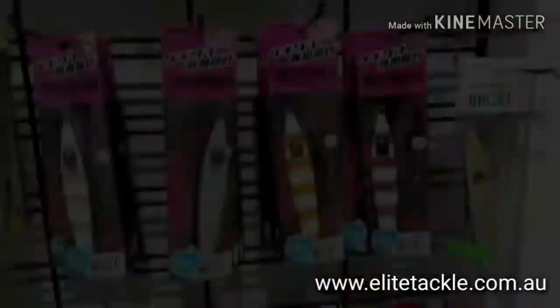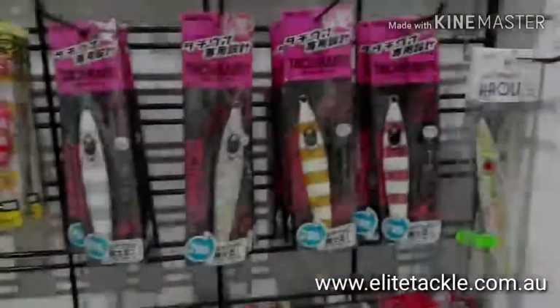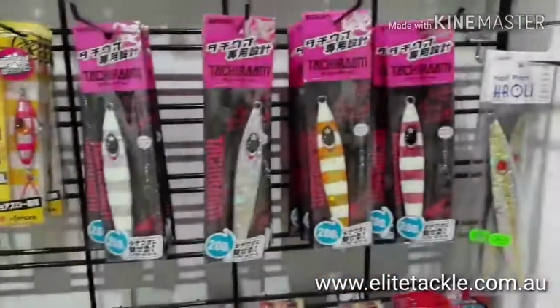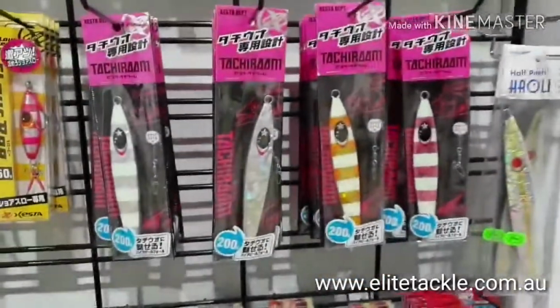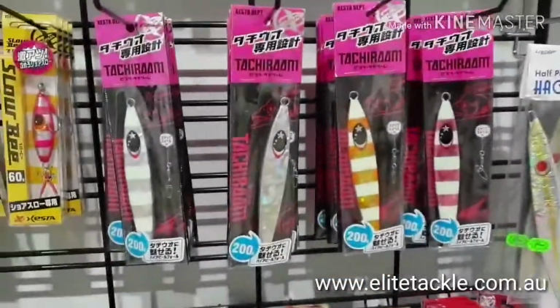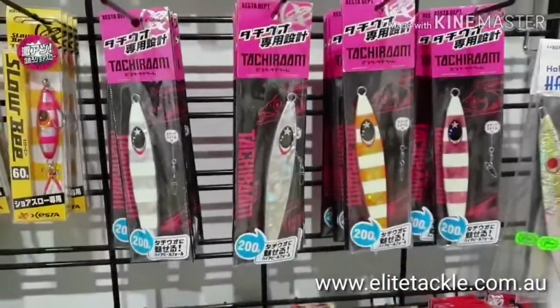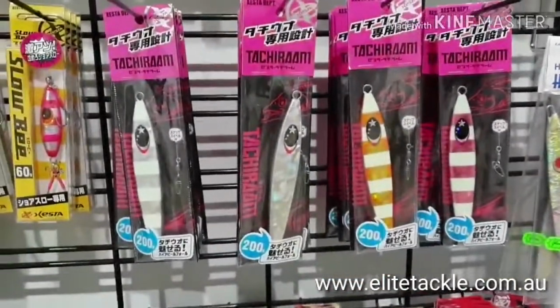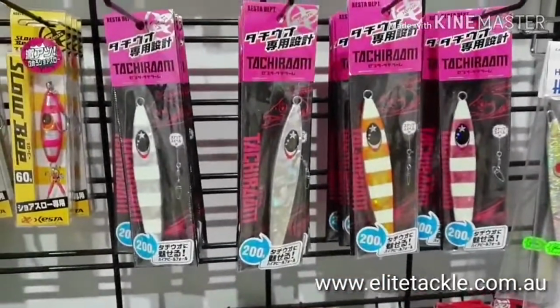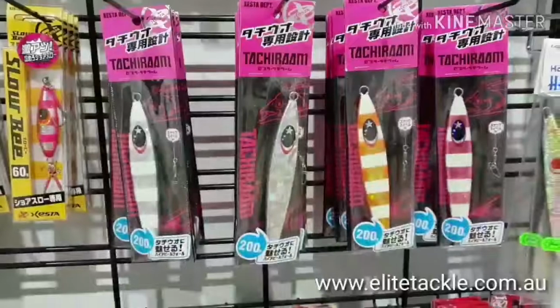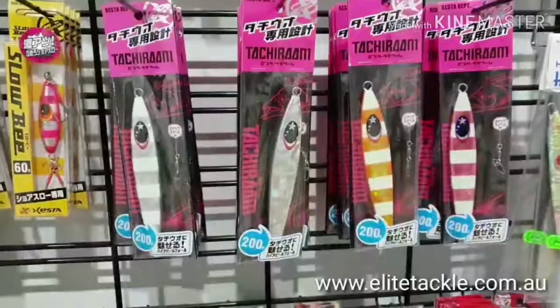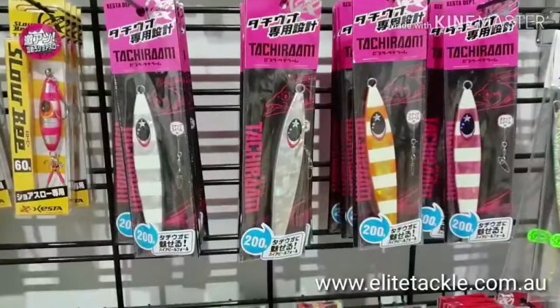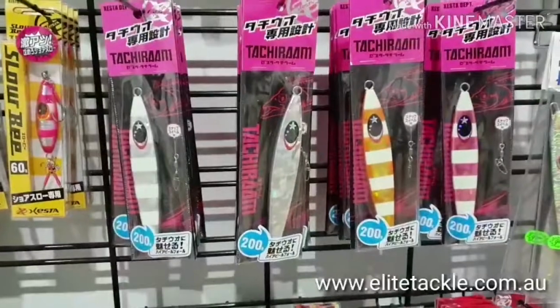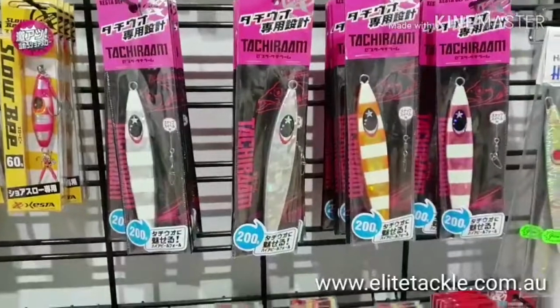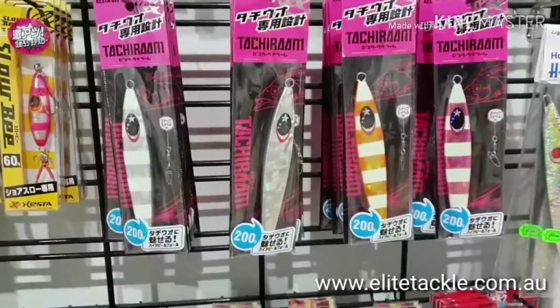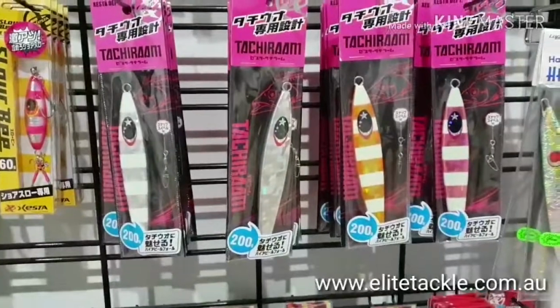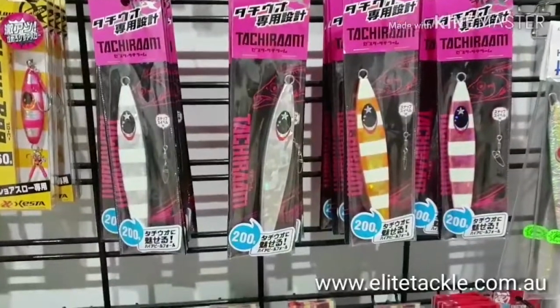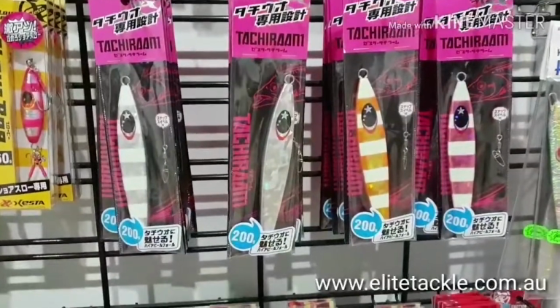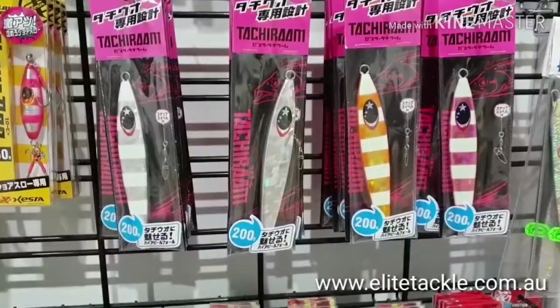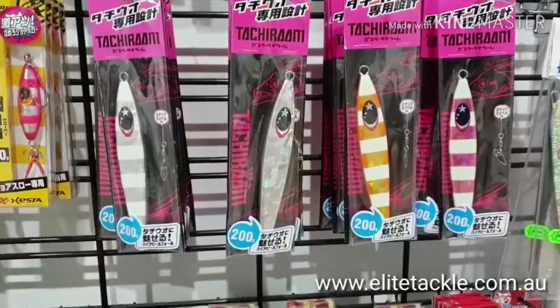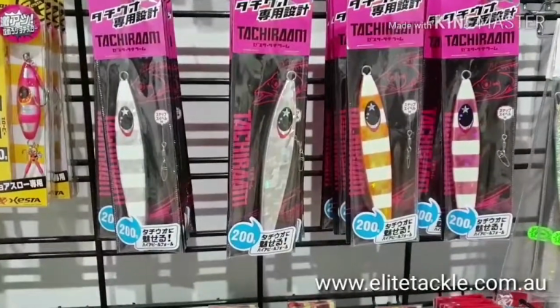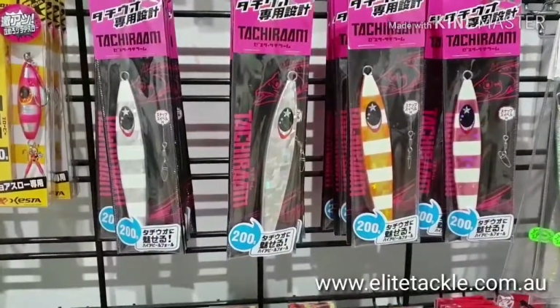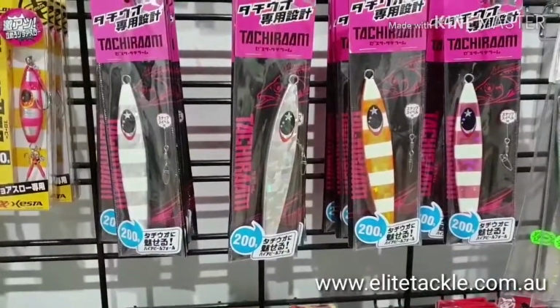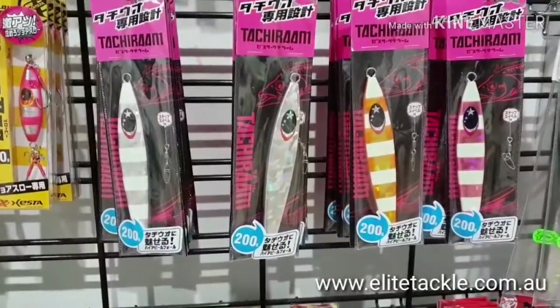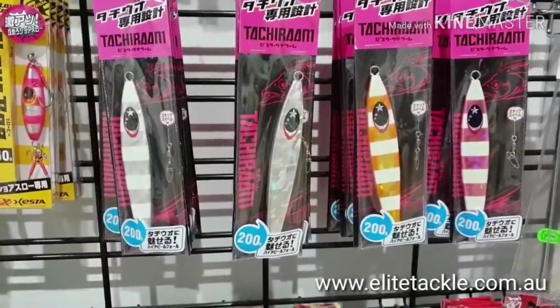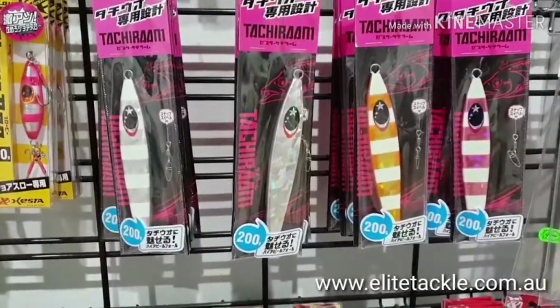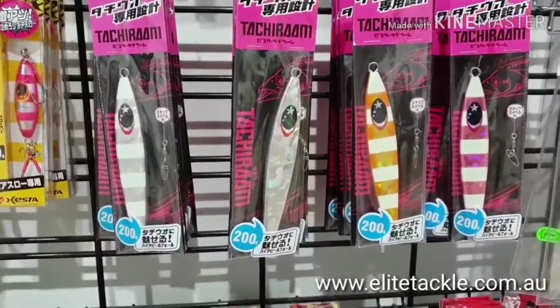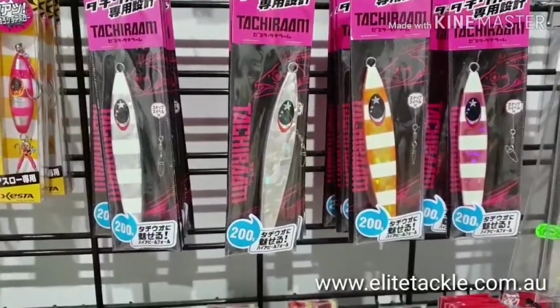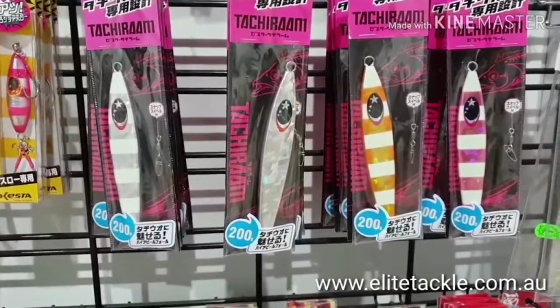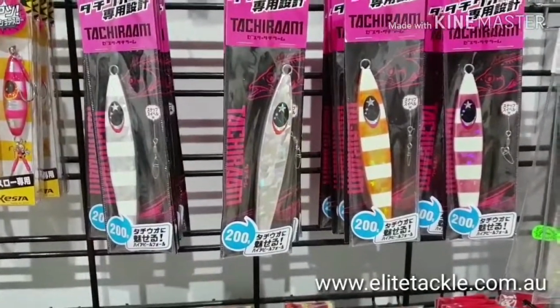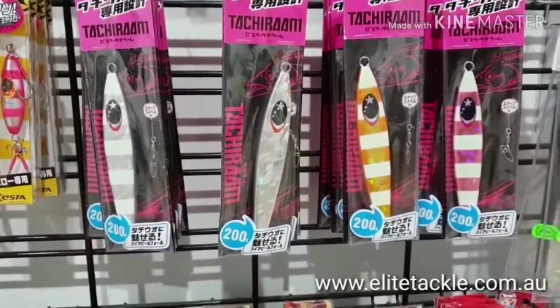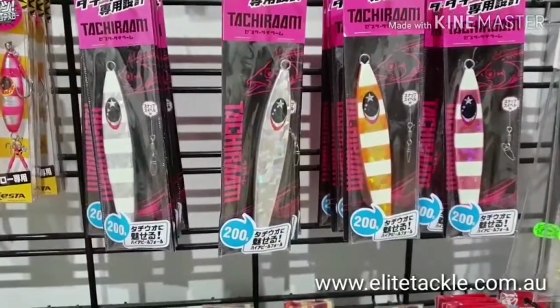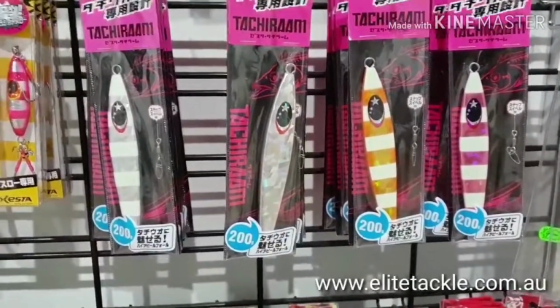Let's start with these ones — the Takarani. They're an awesome jig. Got them available in 200 grams. I reckon they're perfect for the doggies.